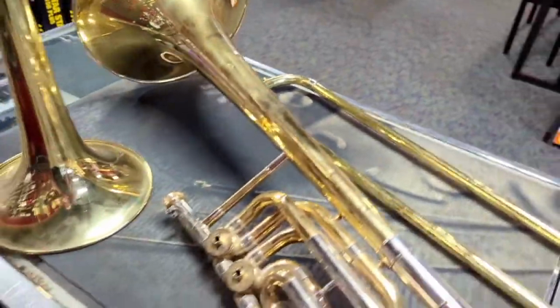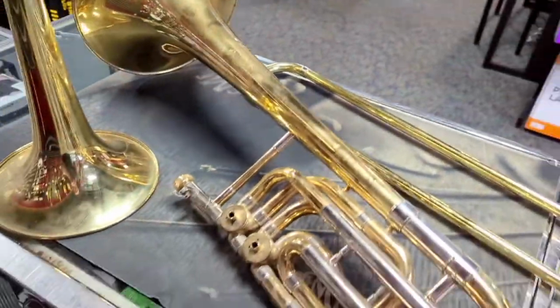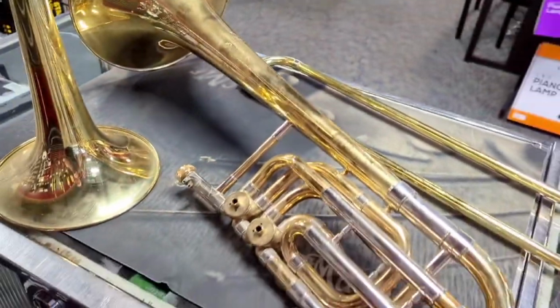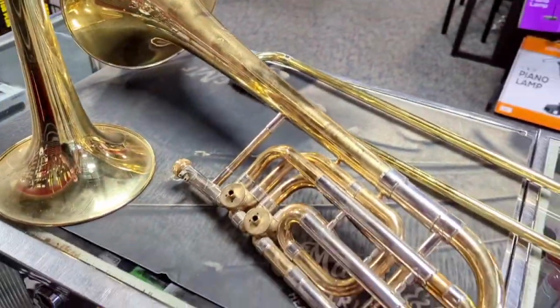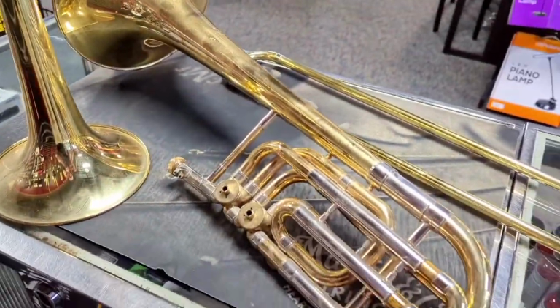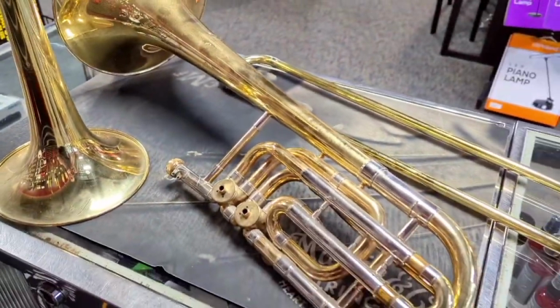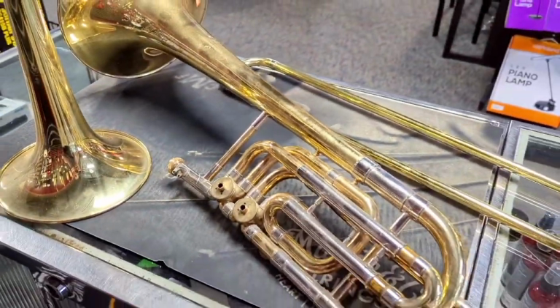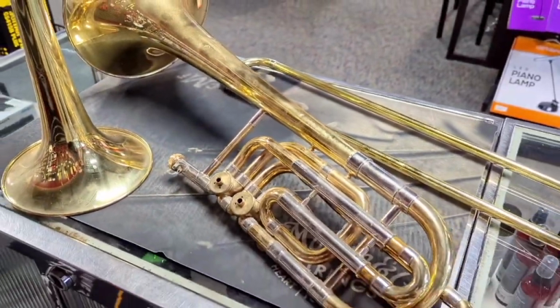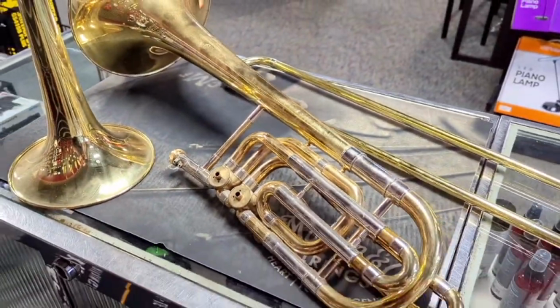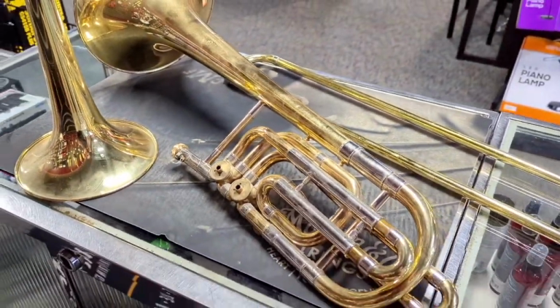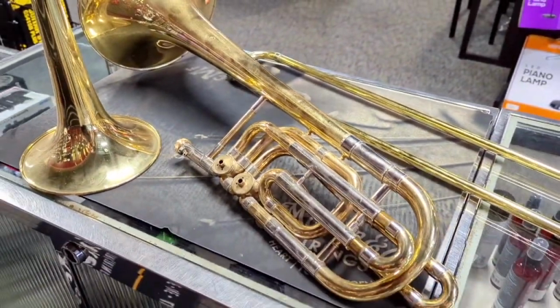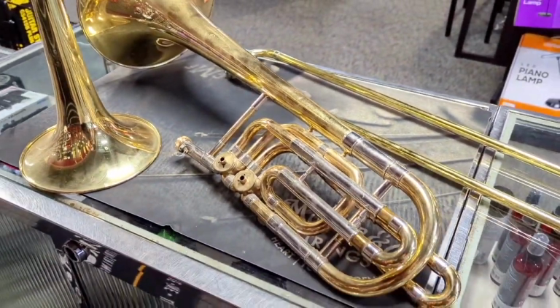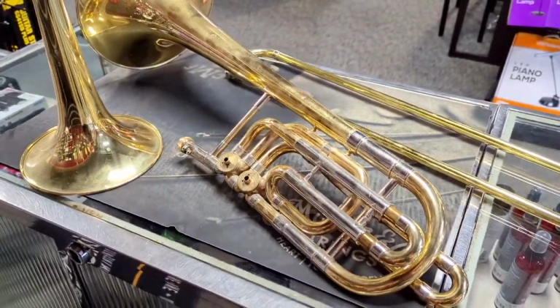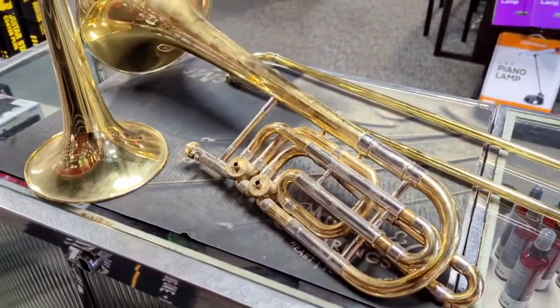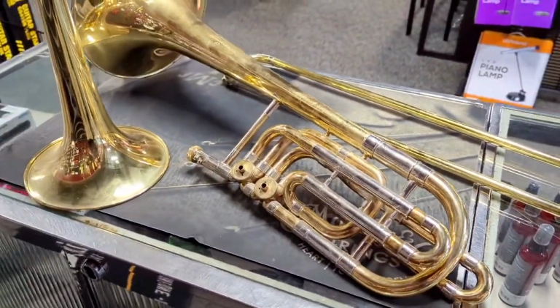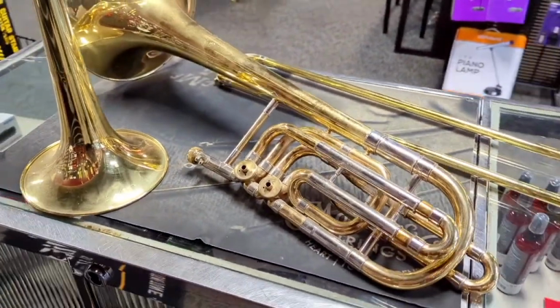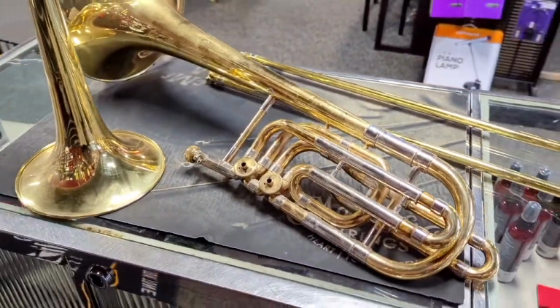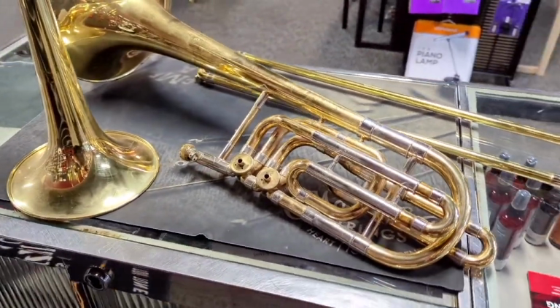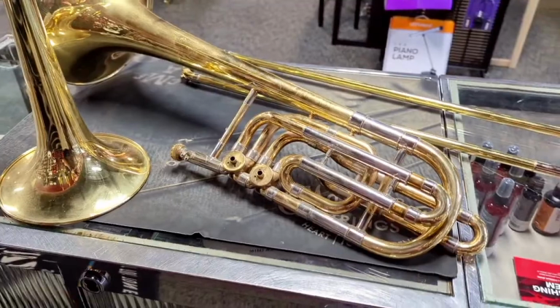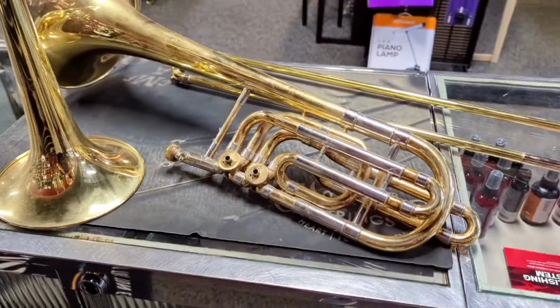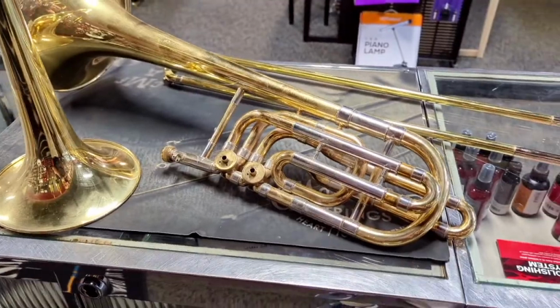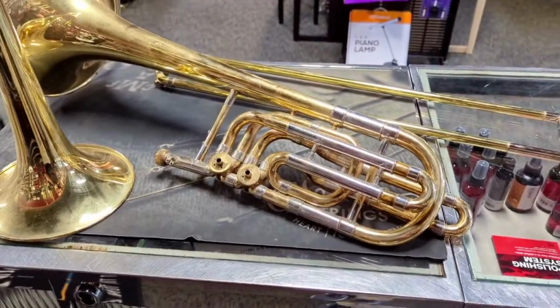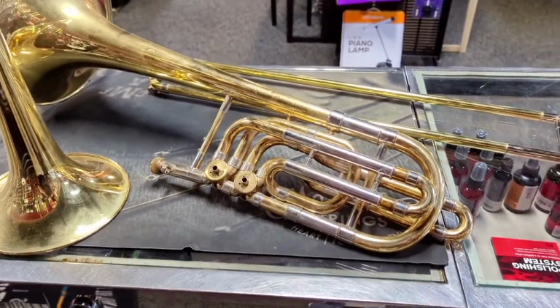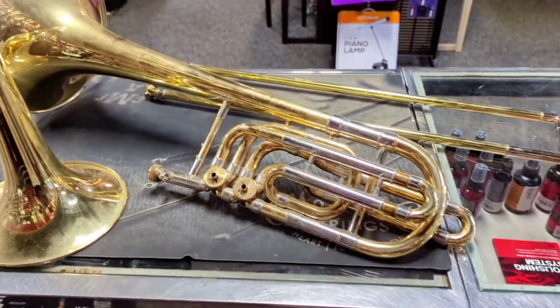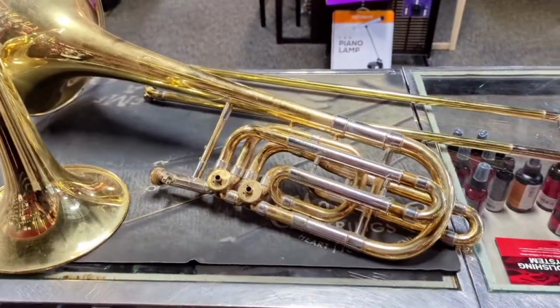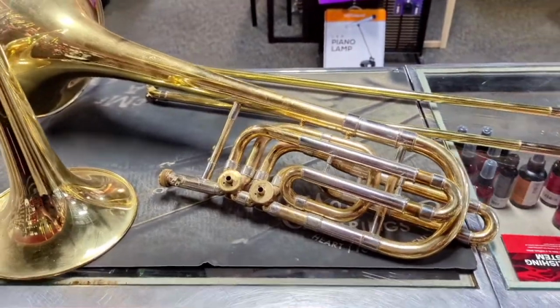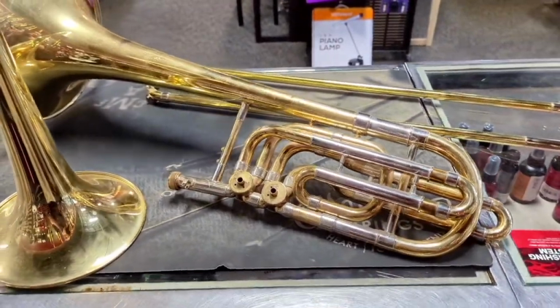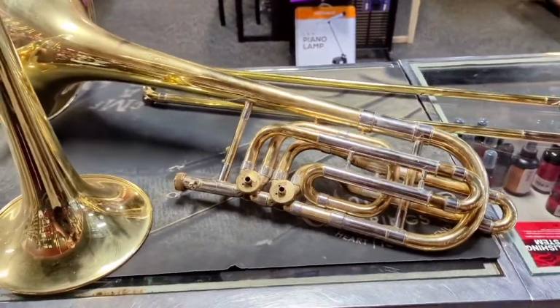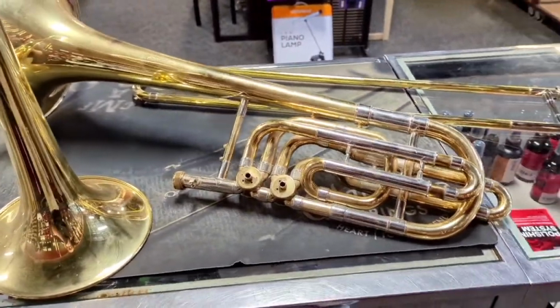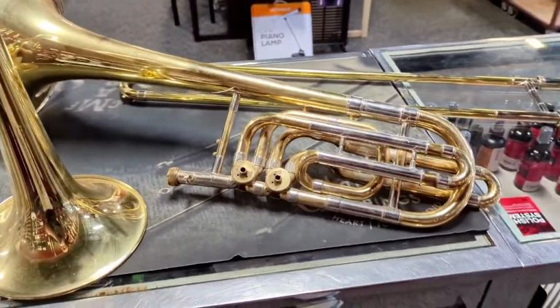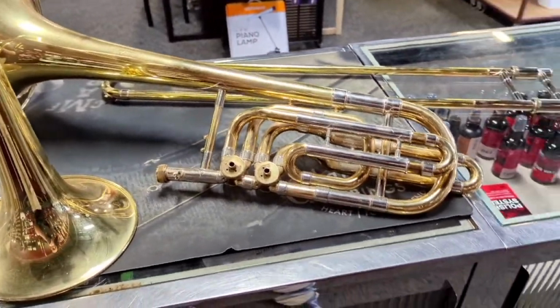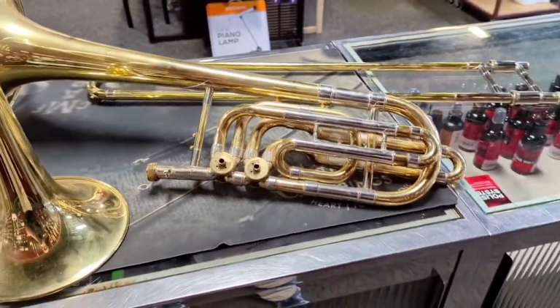The bass trombone could be rebuilt and brought back to life. Let me know in the comments if you think it should be completed or just recycled.